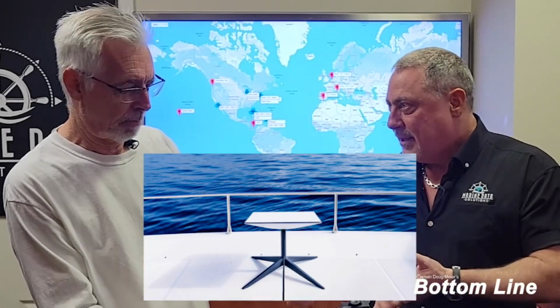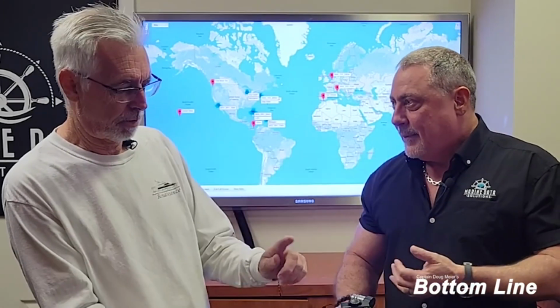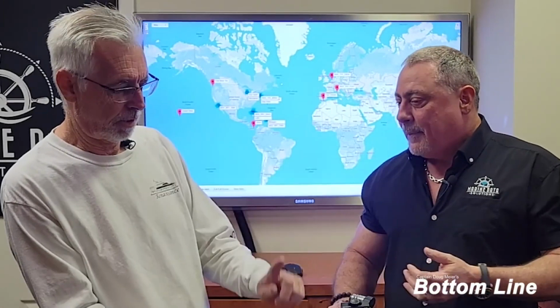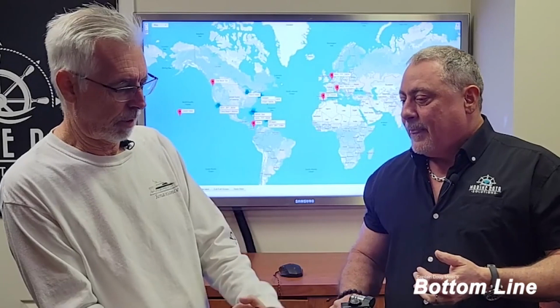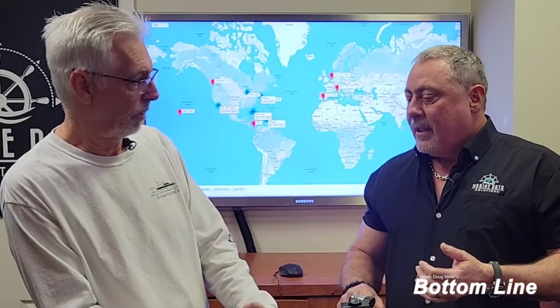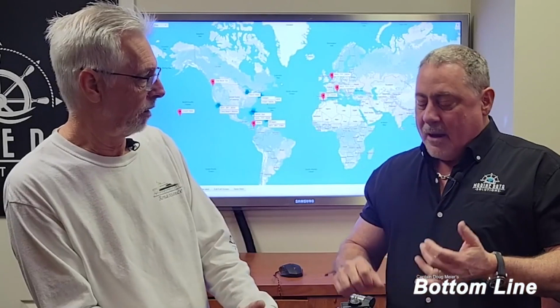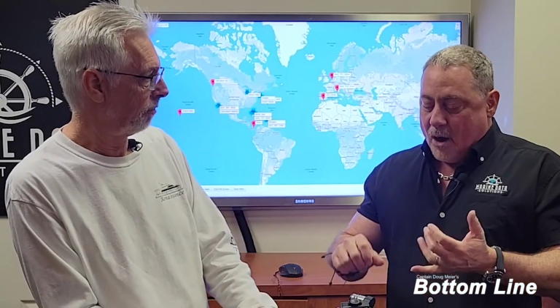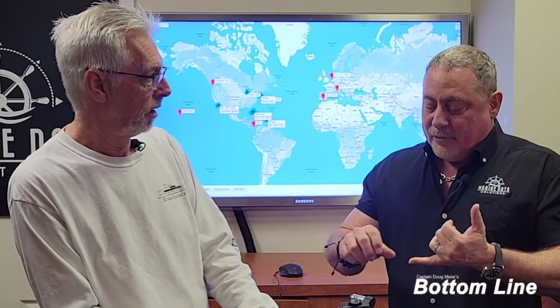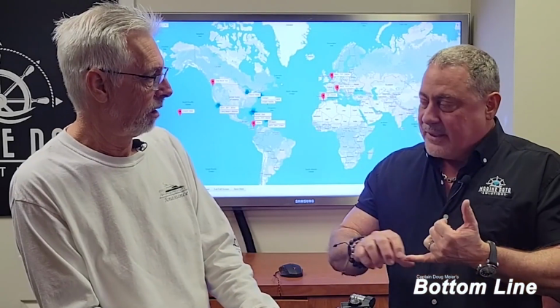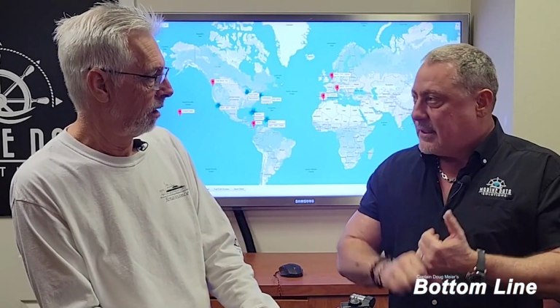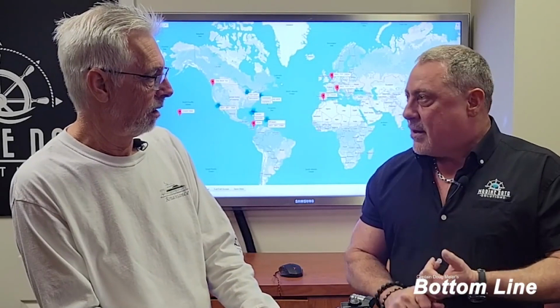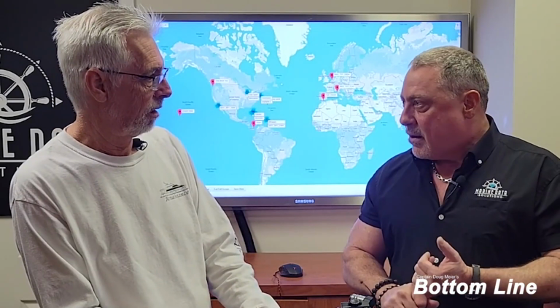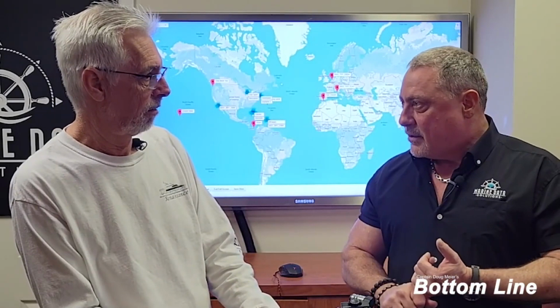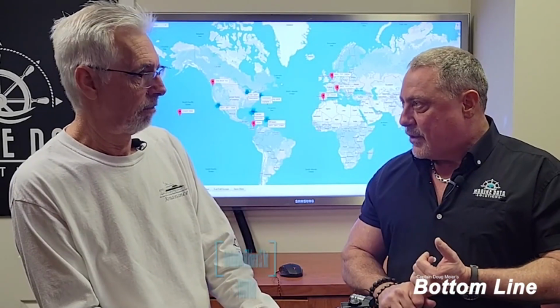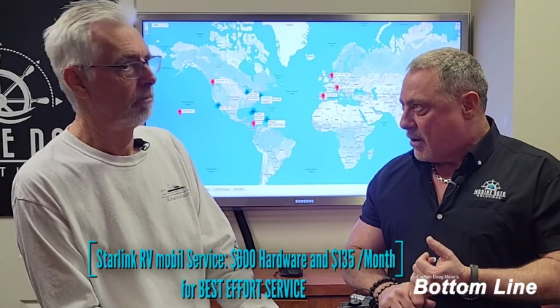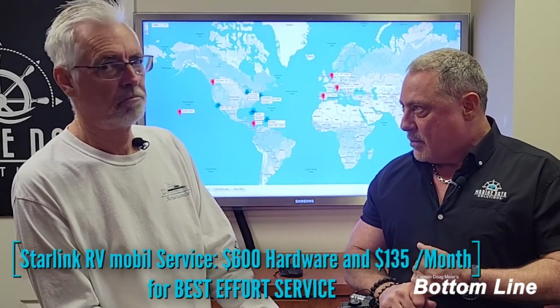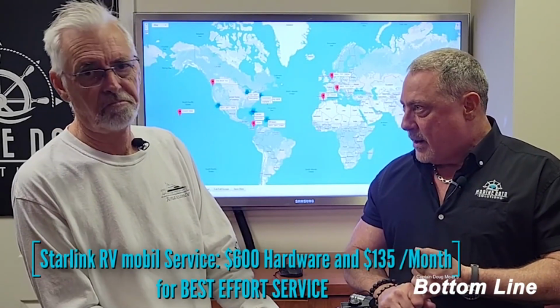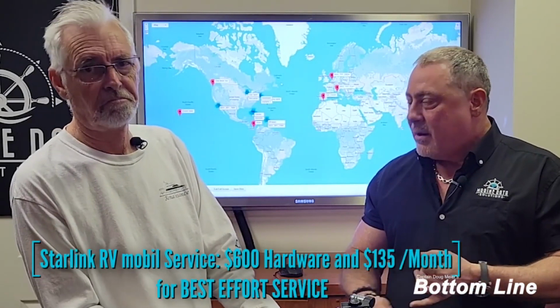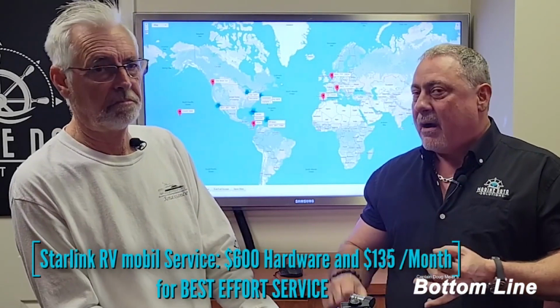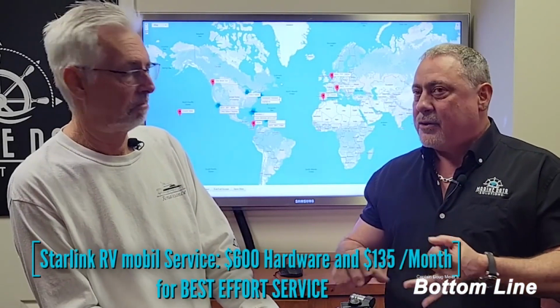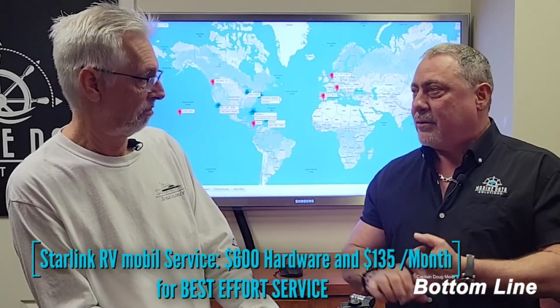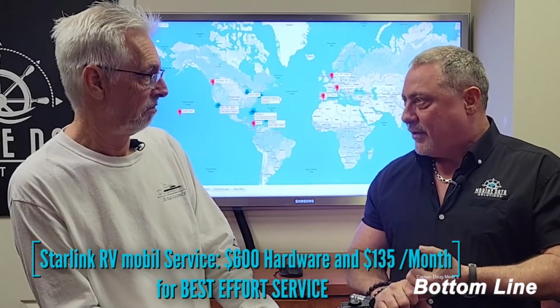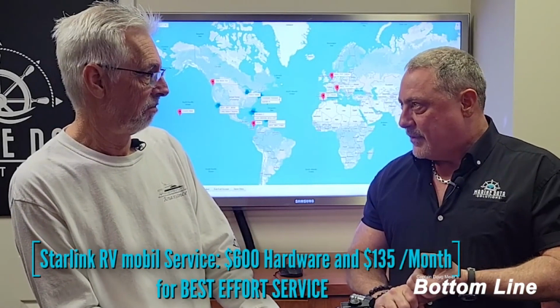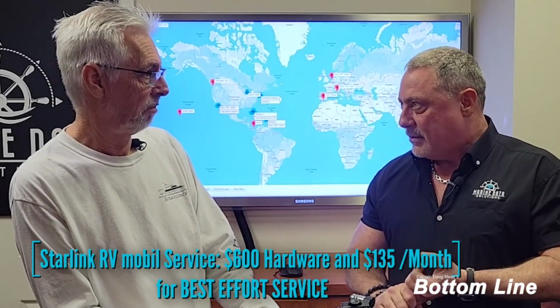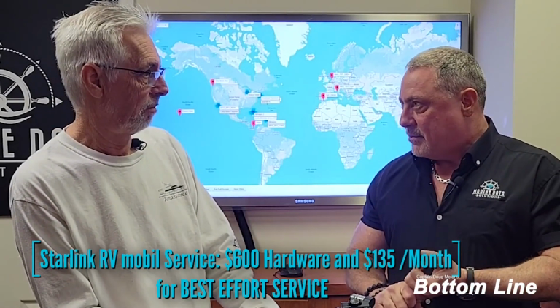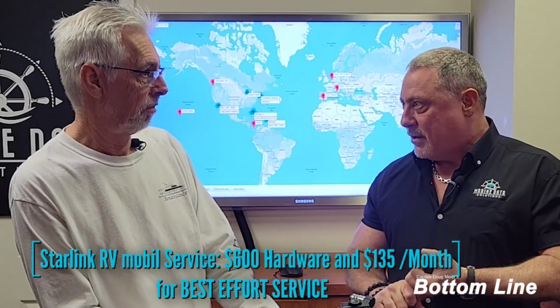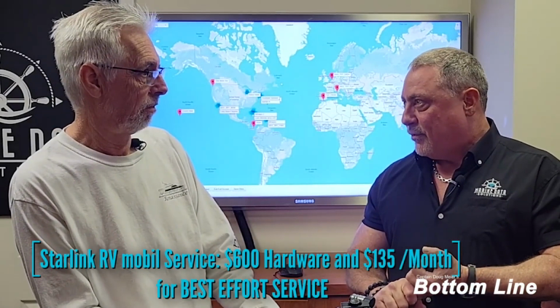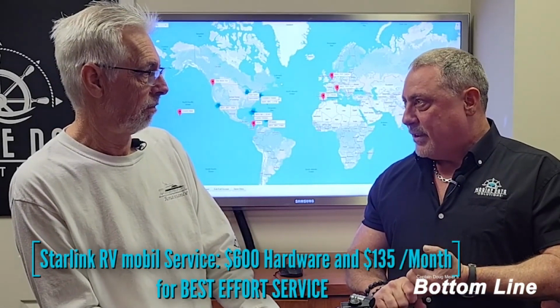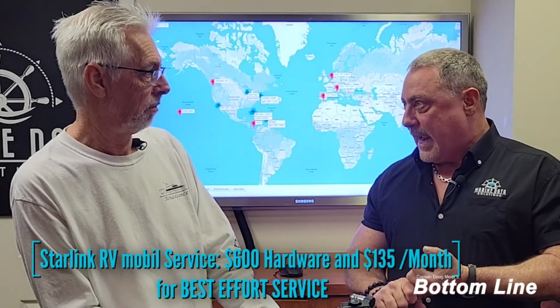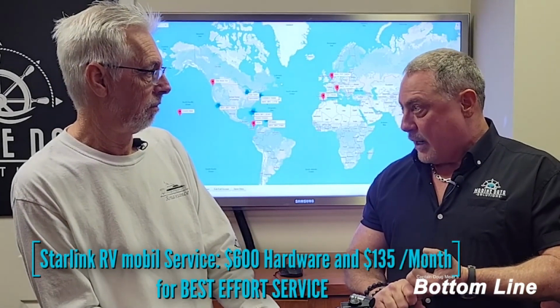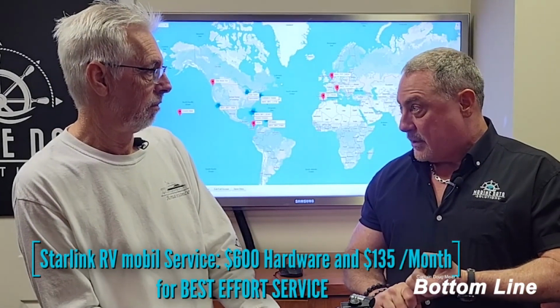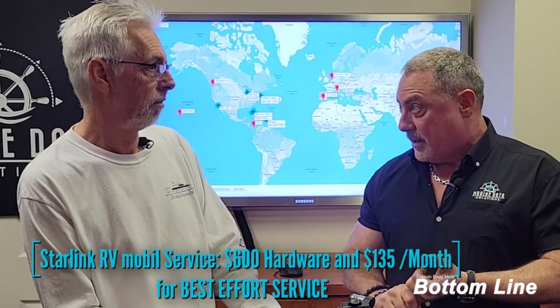The RV version is $600 for the hardware and $135 a month for the airtime.